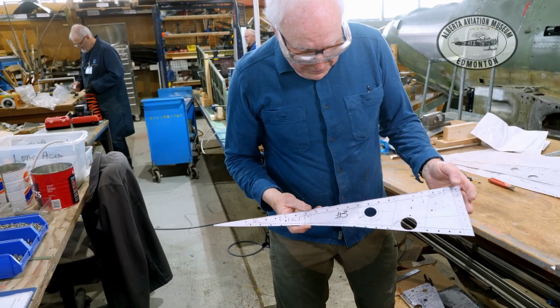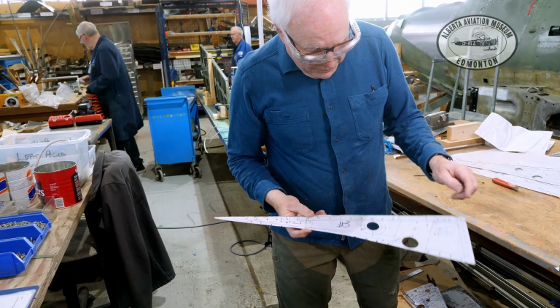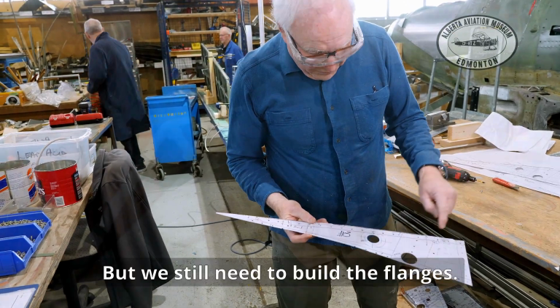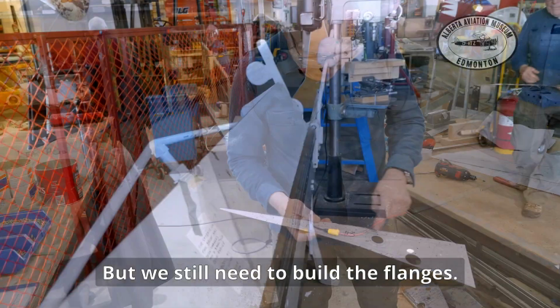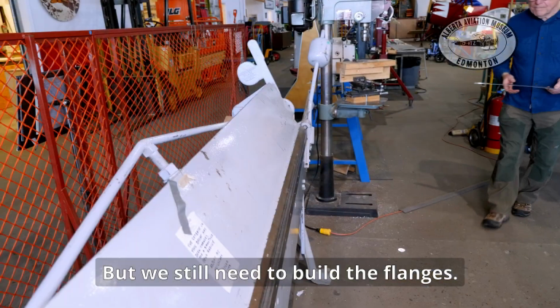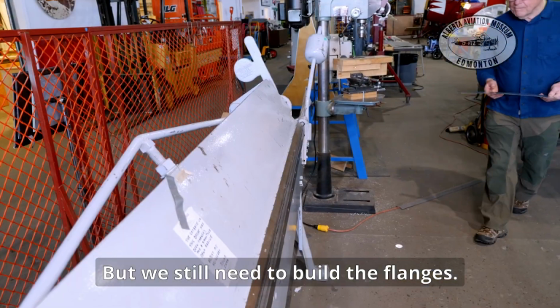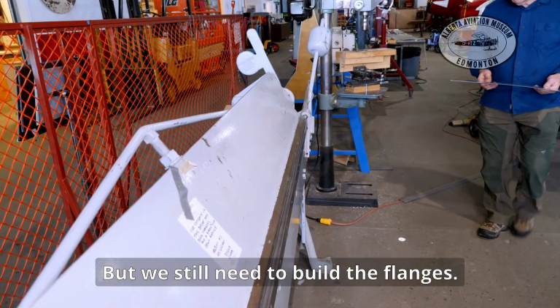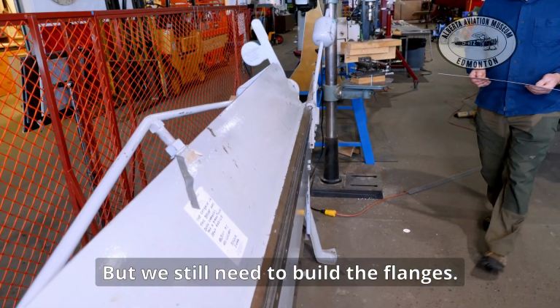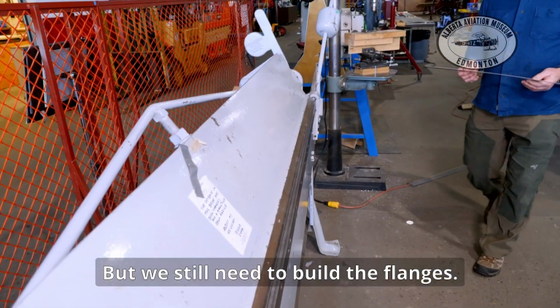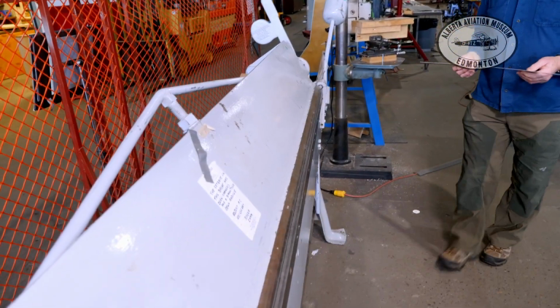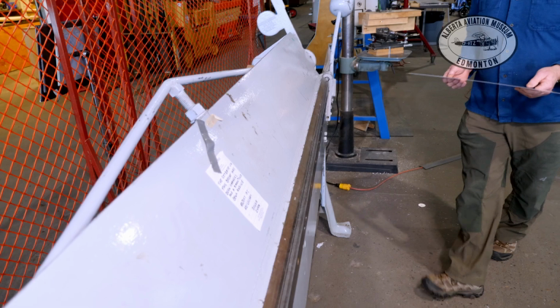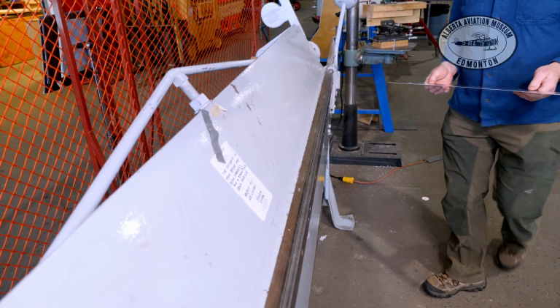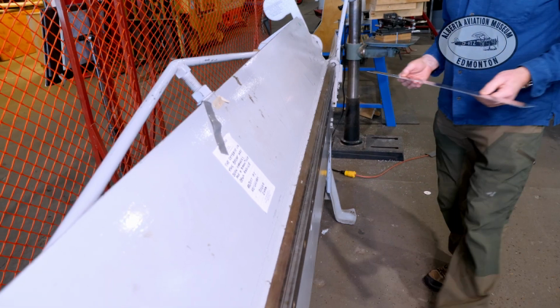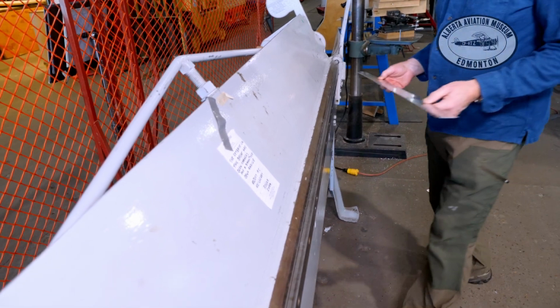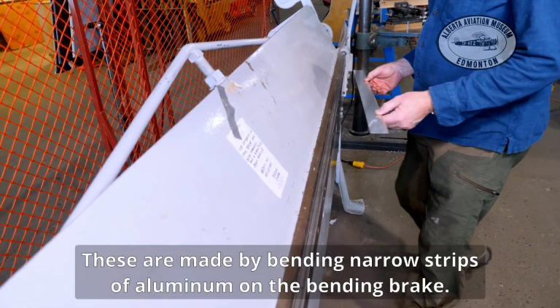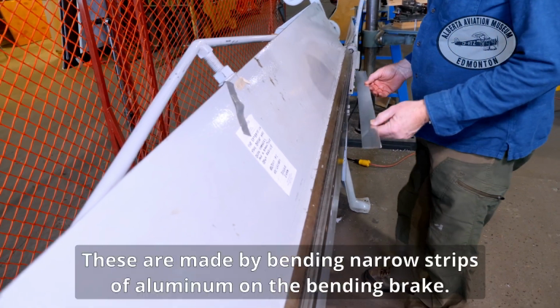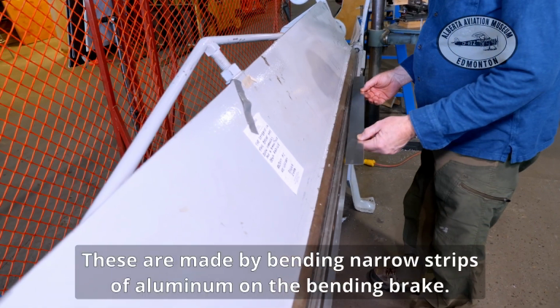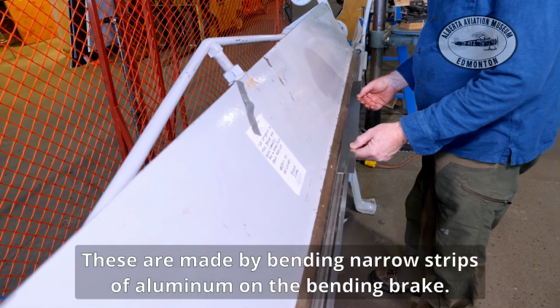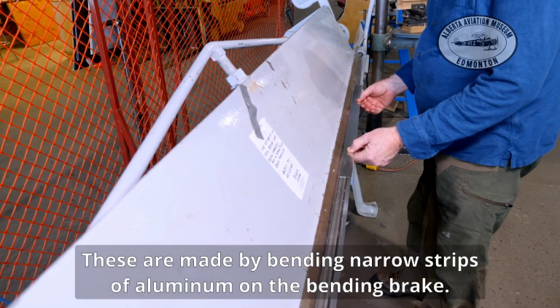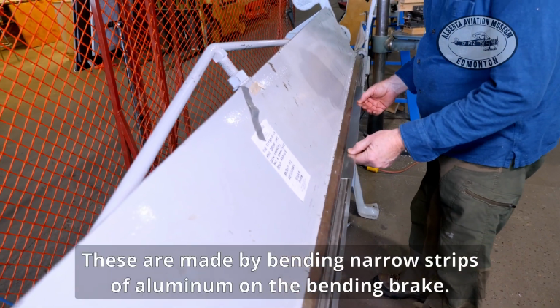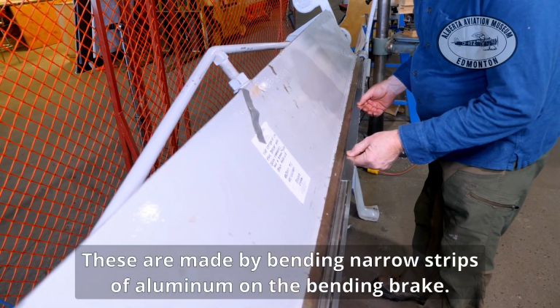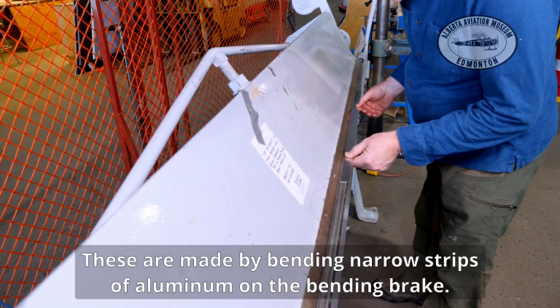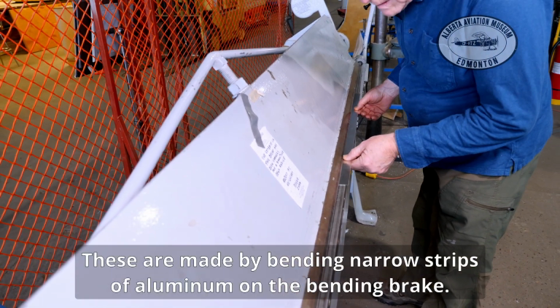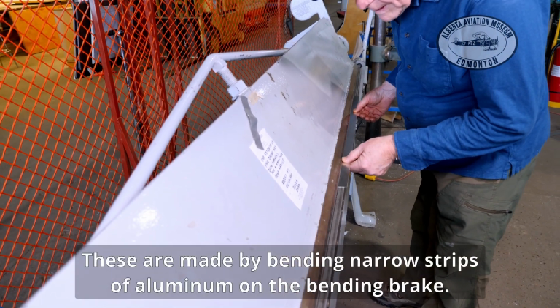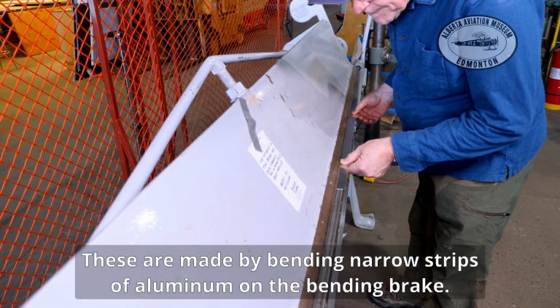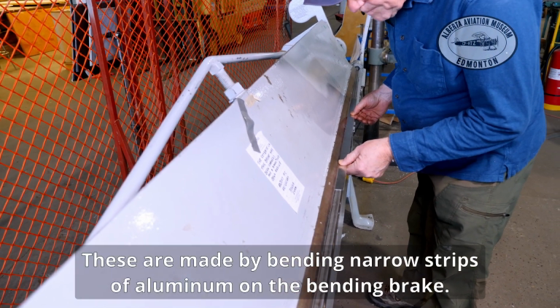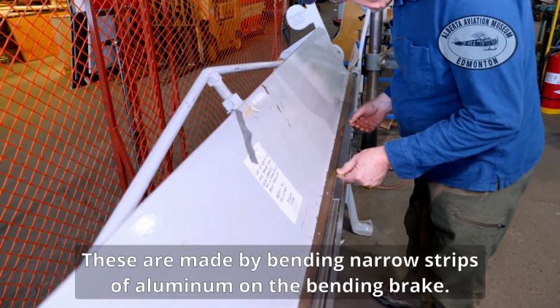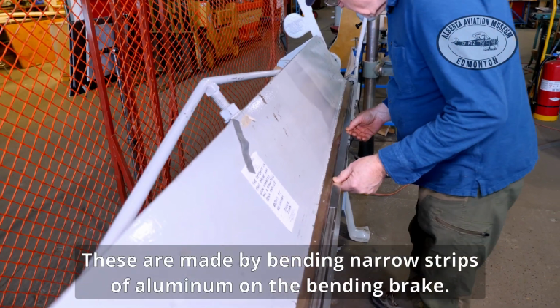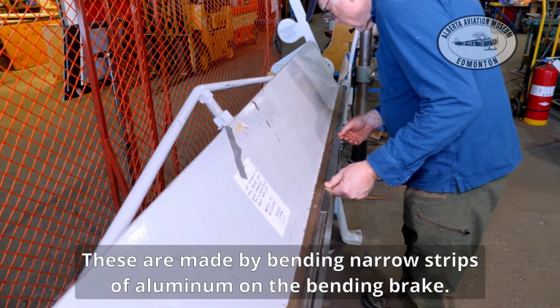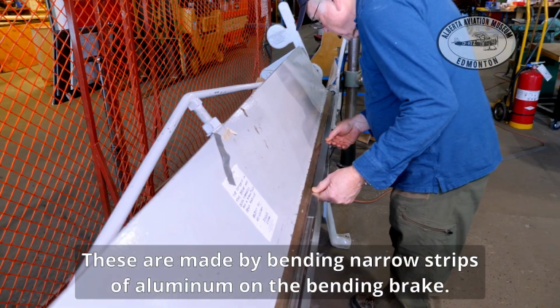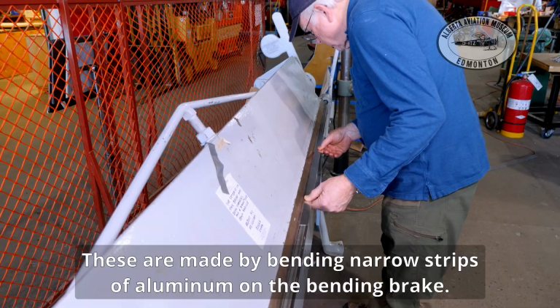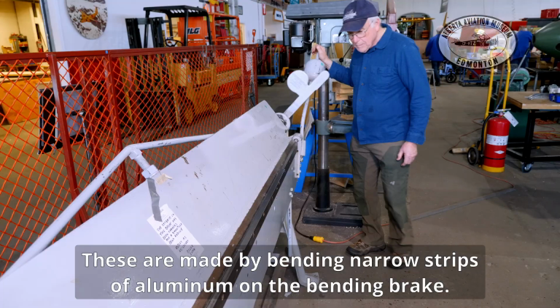But we still need to build the flanges. These are made by bending narrow strips of aluminum on the bending brake.